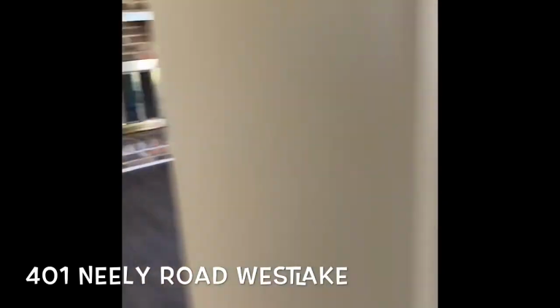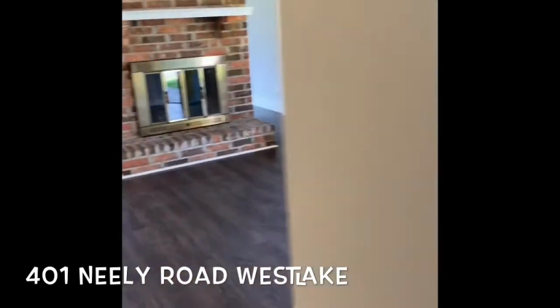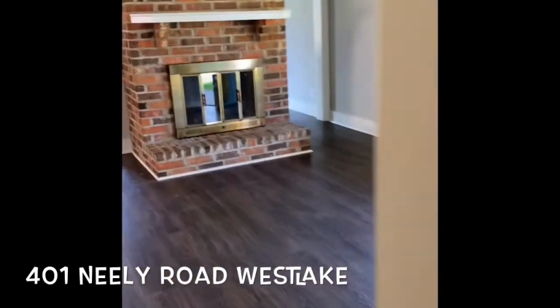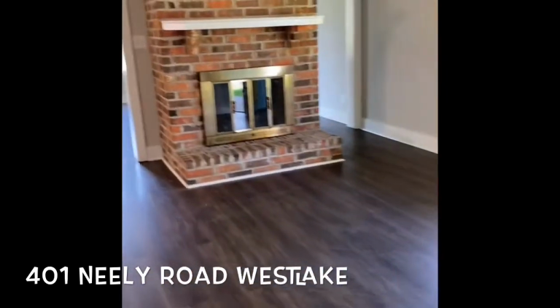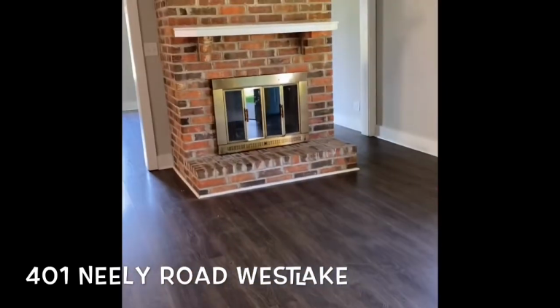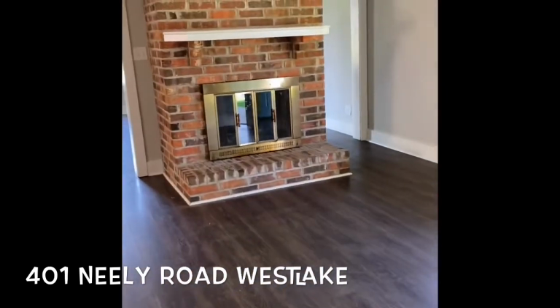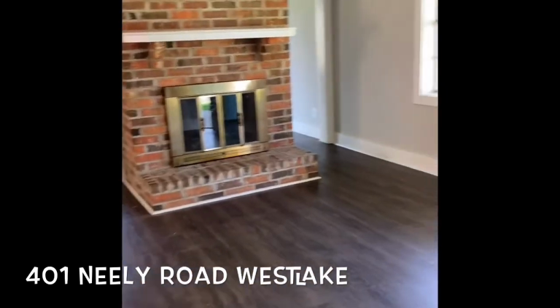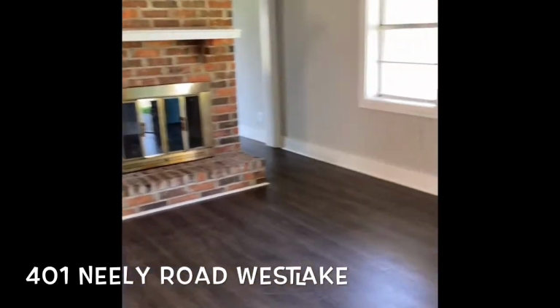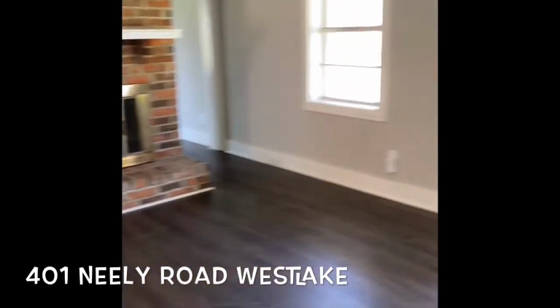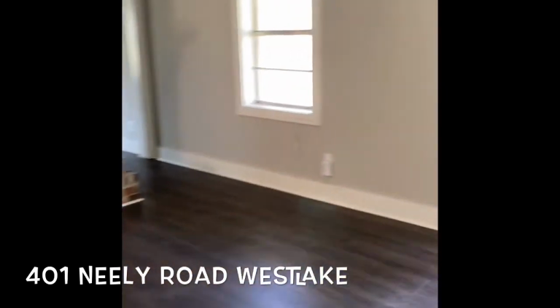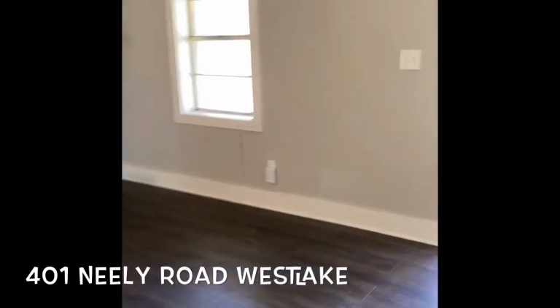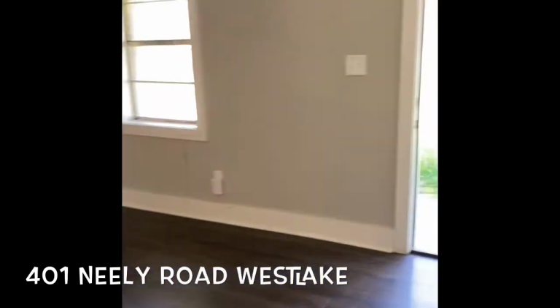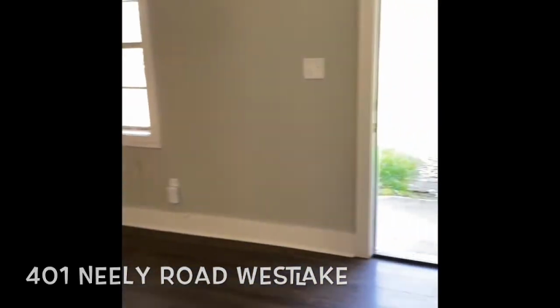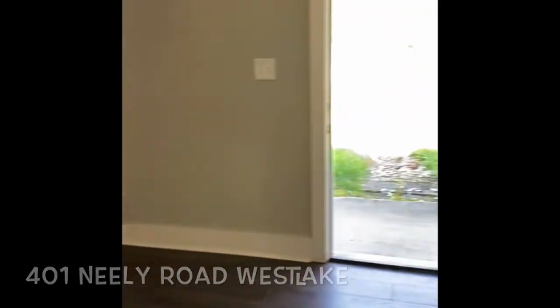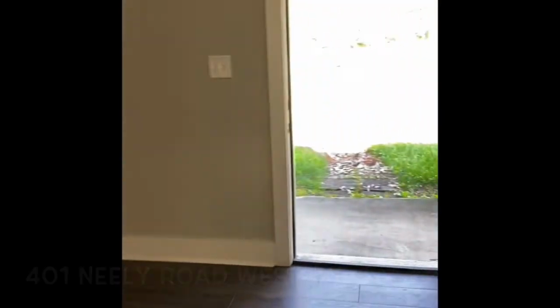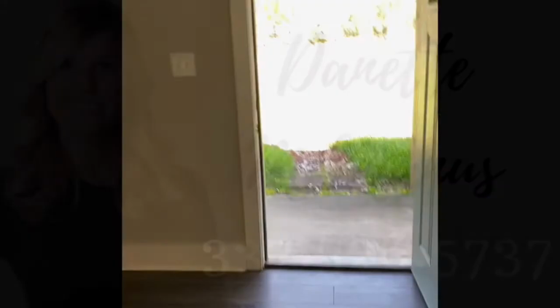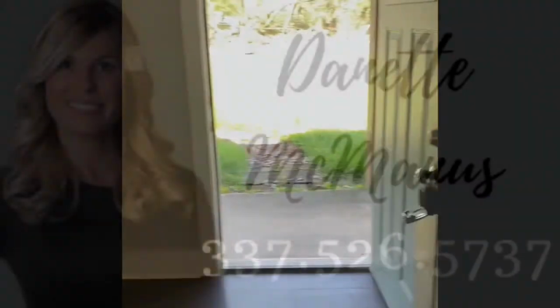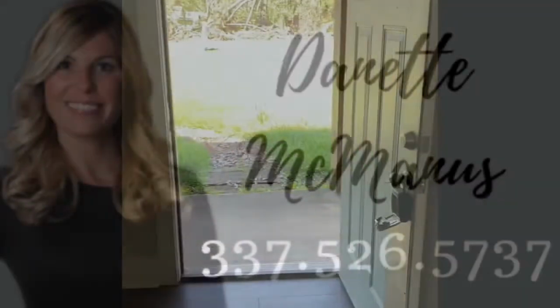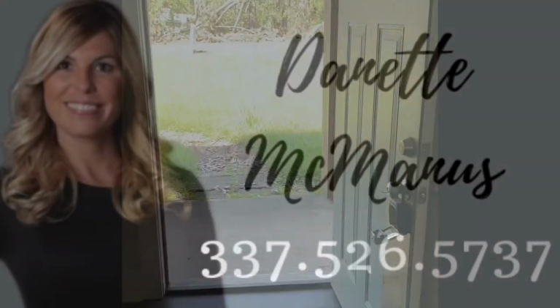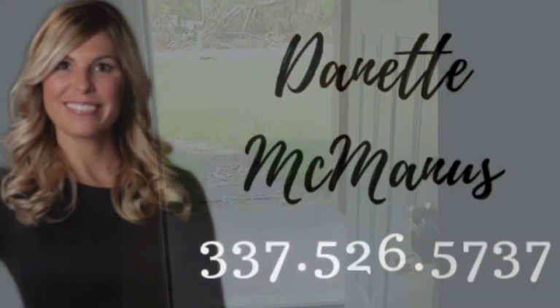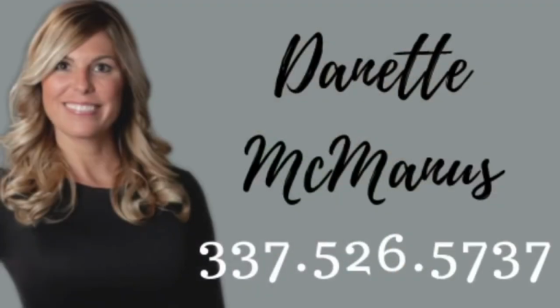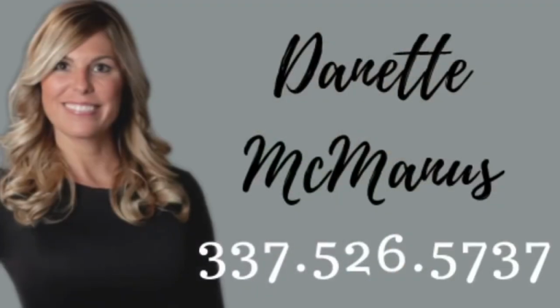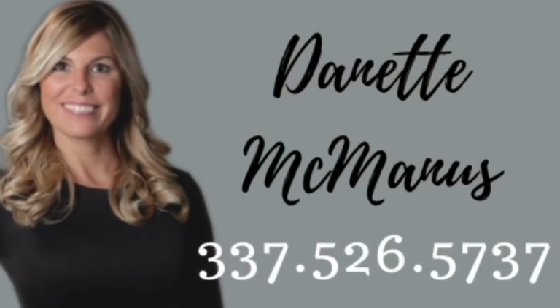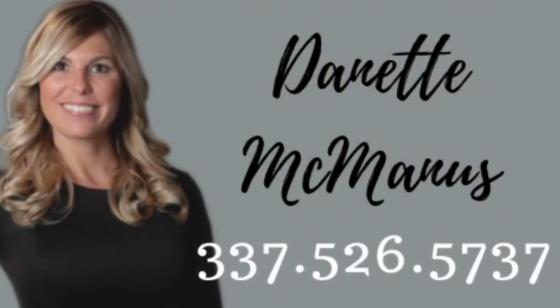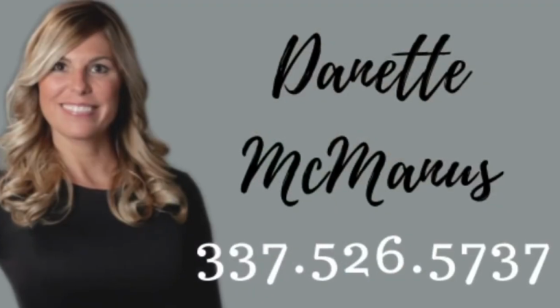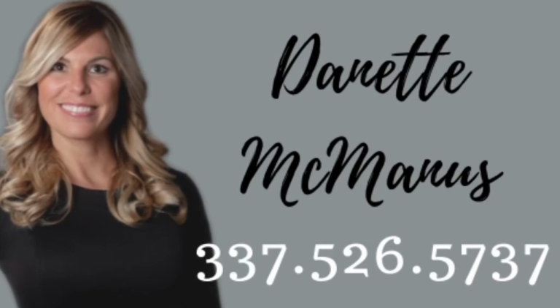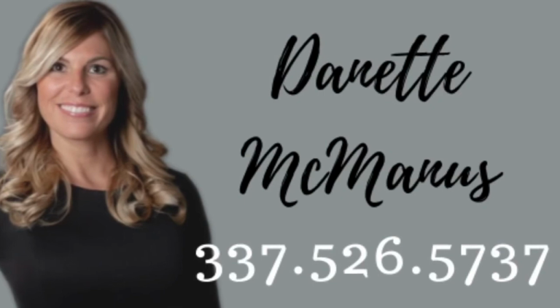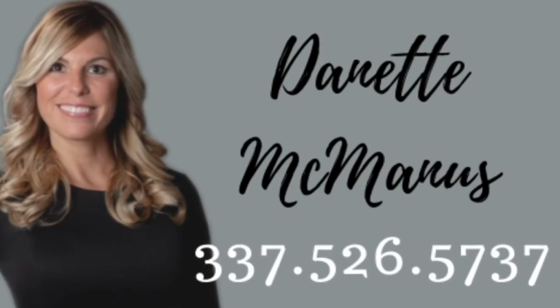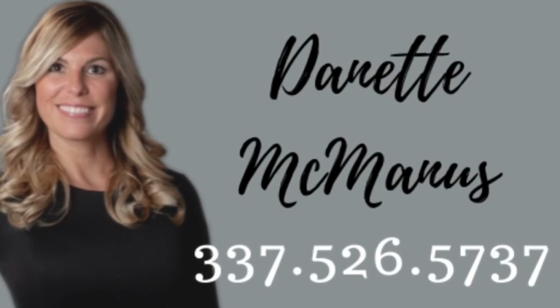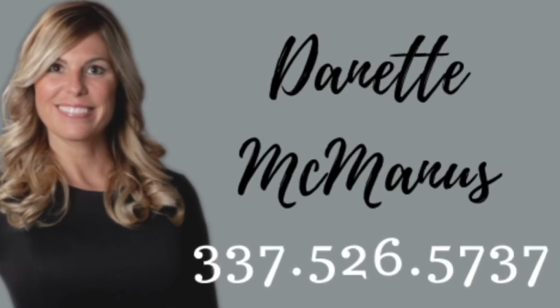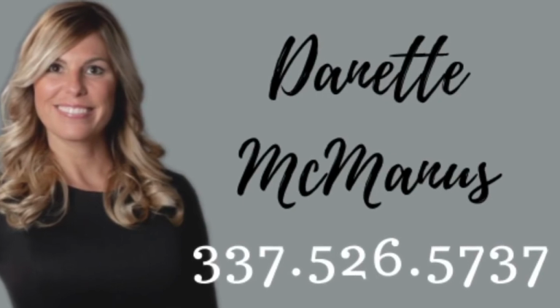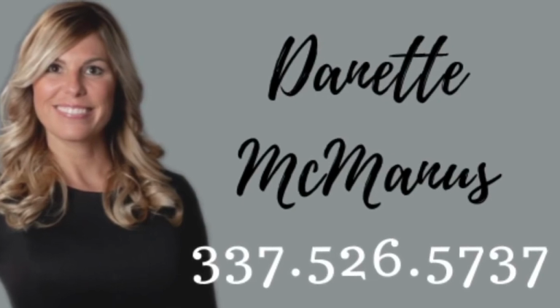This is a two bedroom, one bath in Westlake, 401 Neely. Call me to see it today.